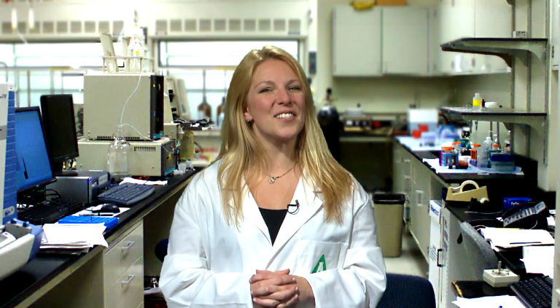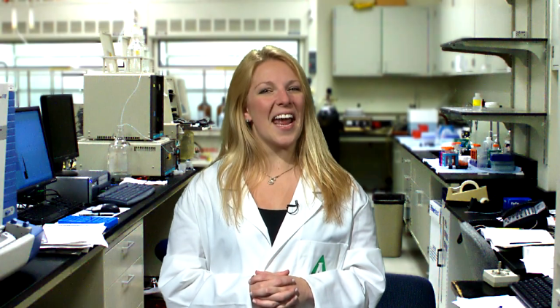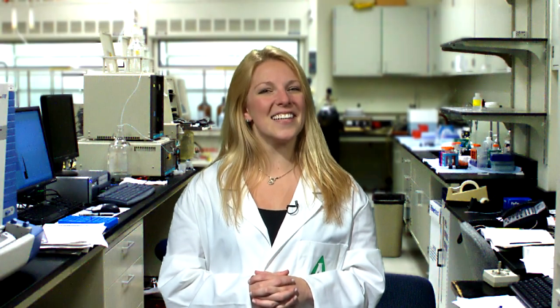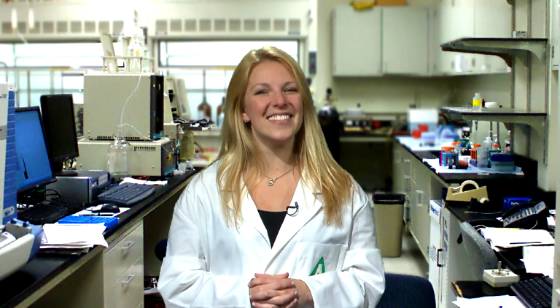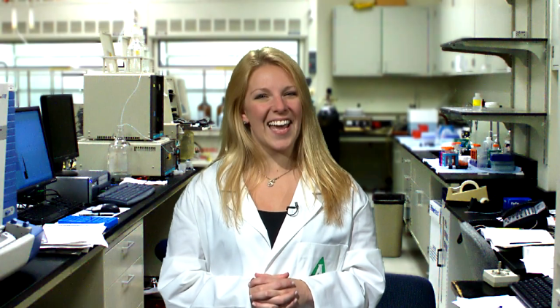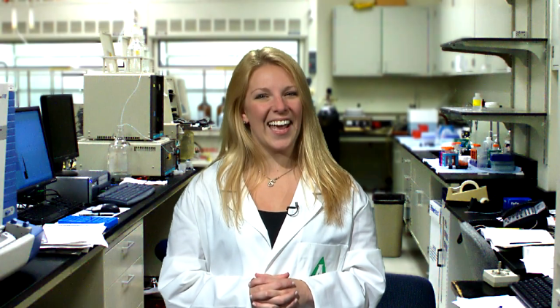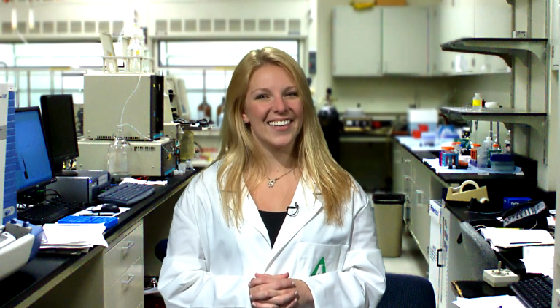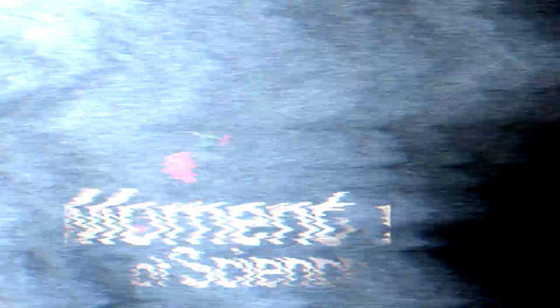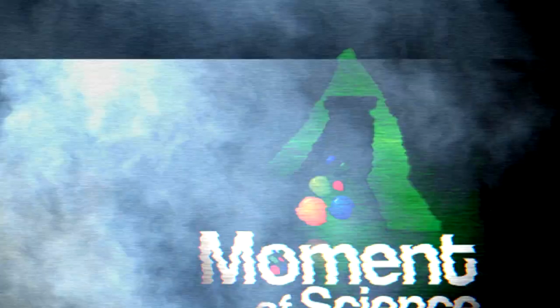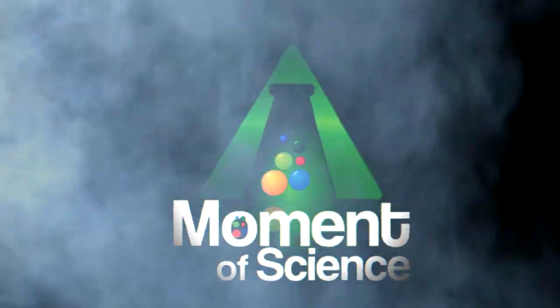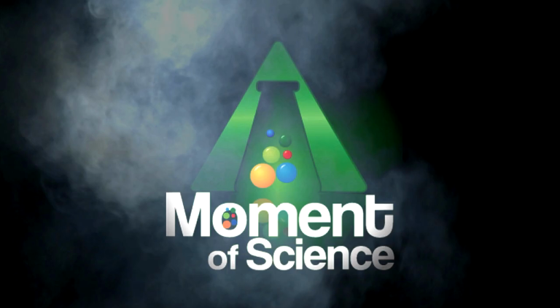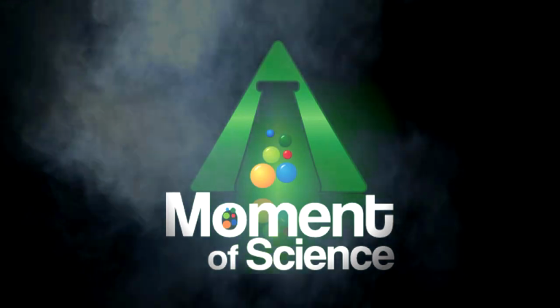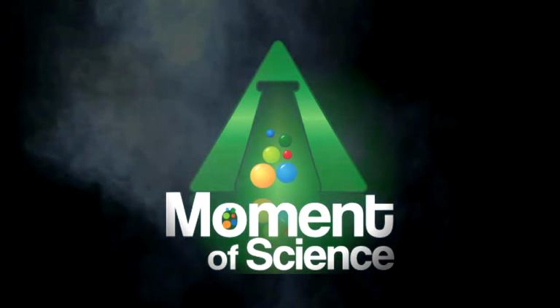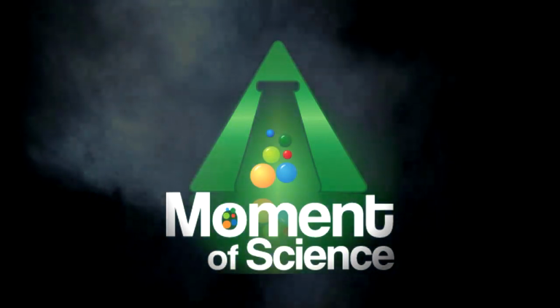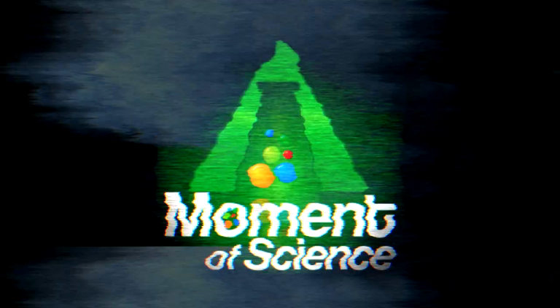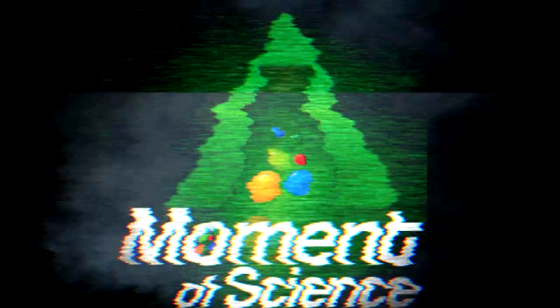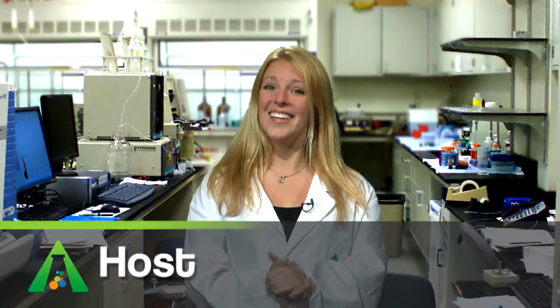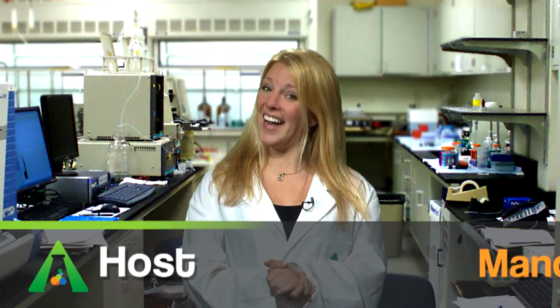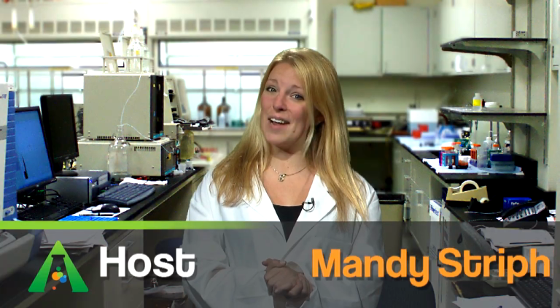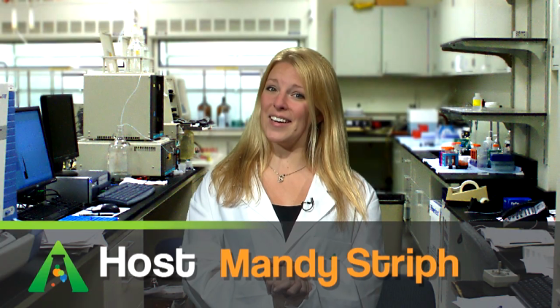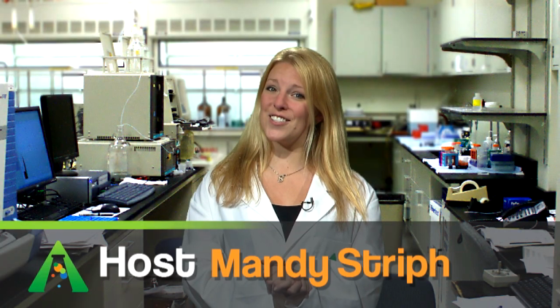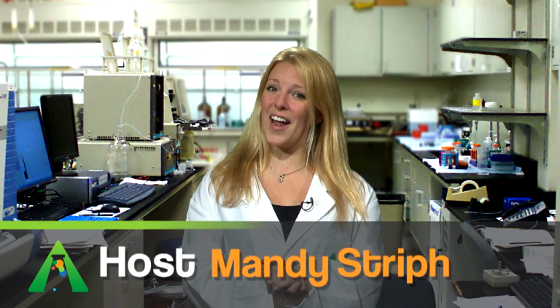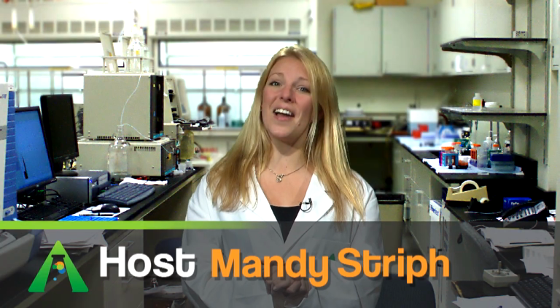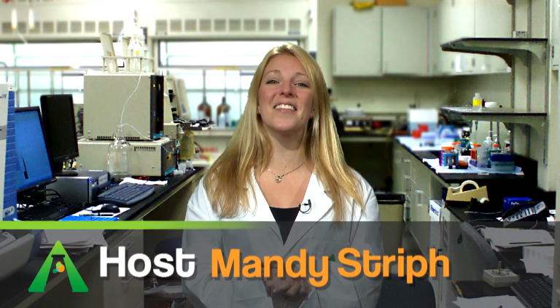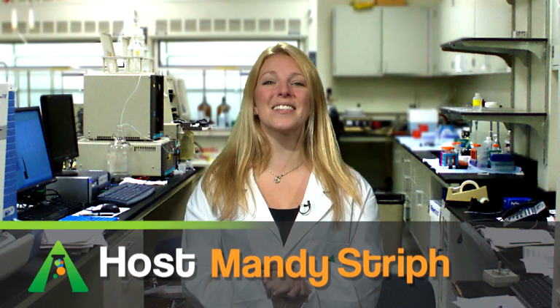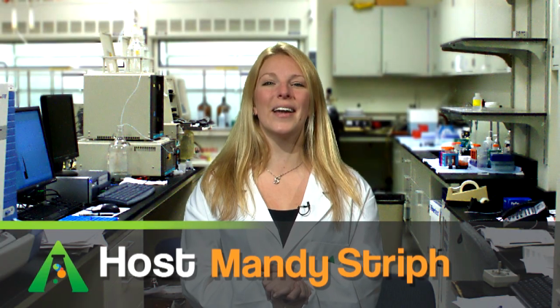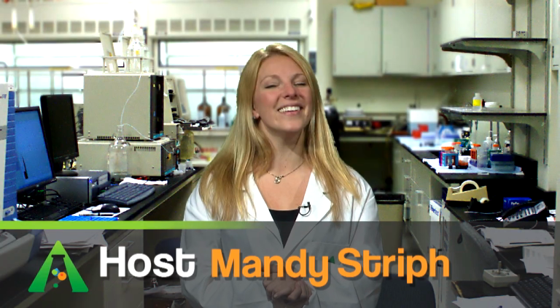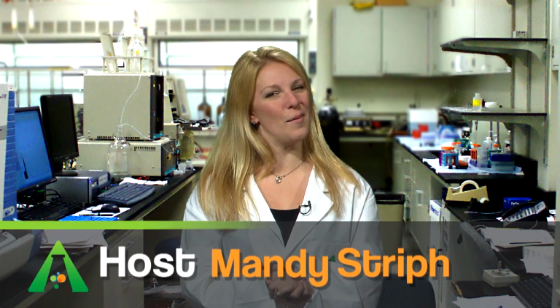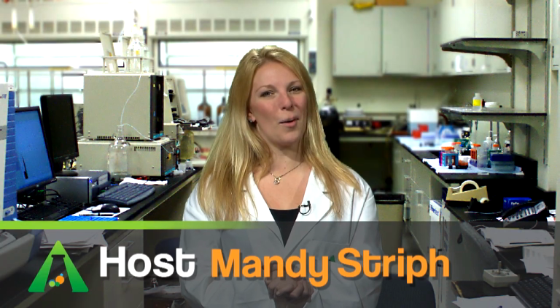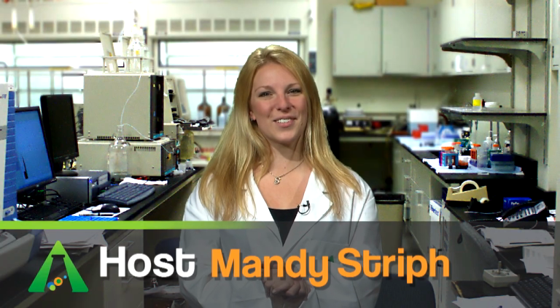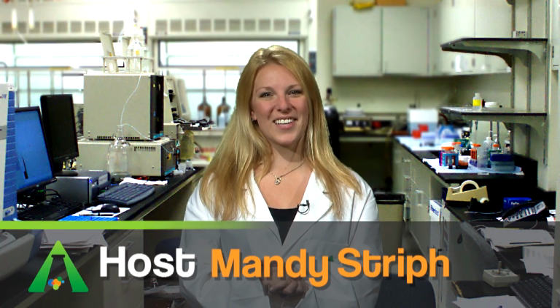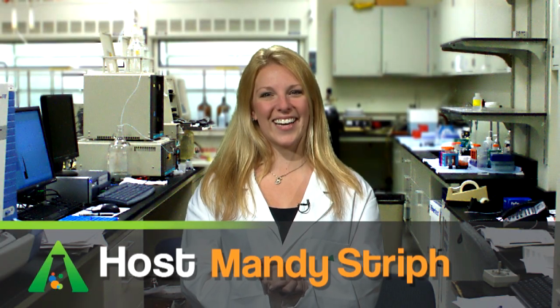Understand today. I'm Mandy Streif, and this has been A Moment of Science.